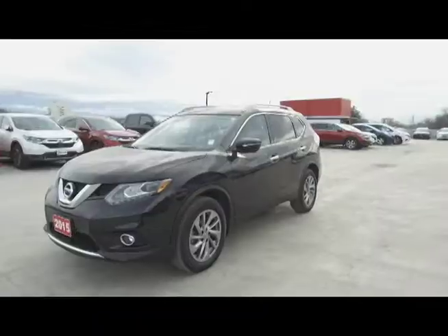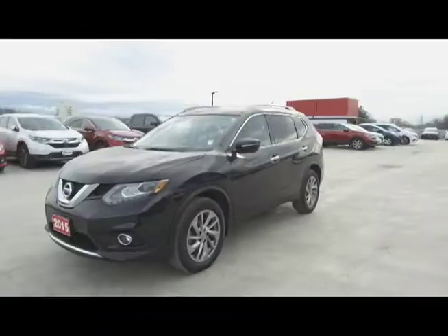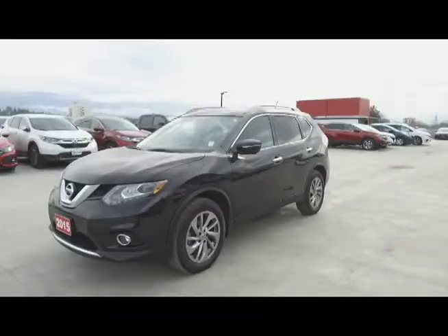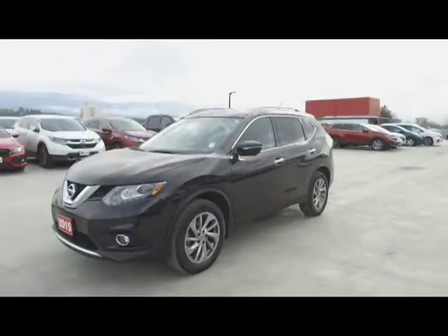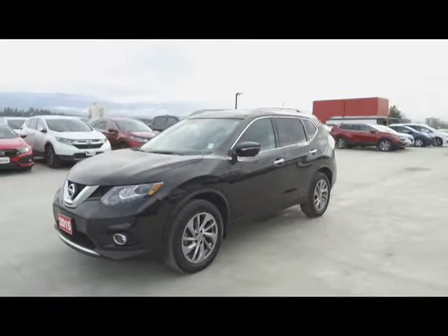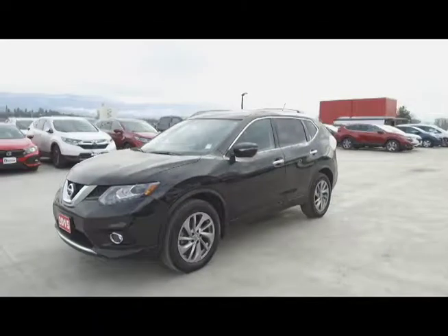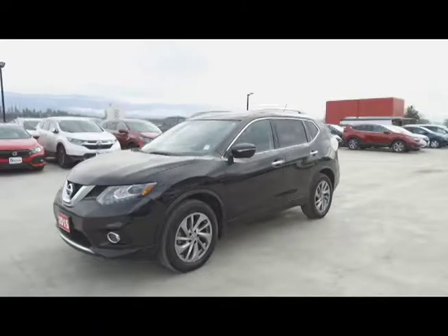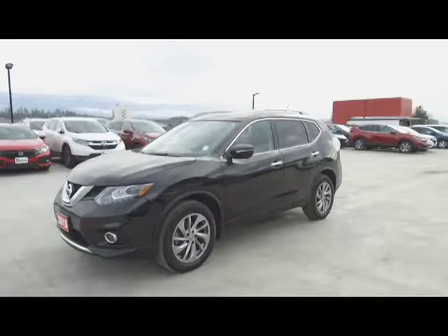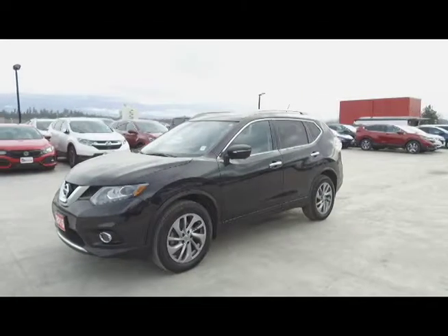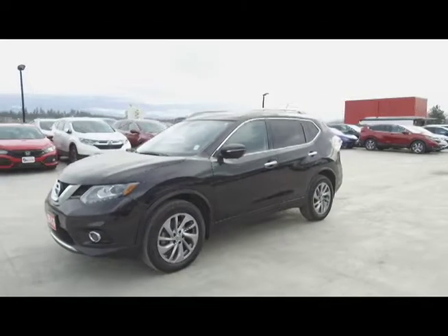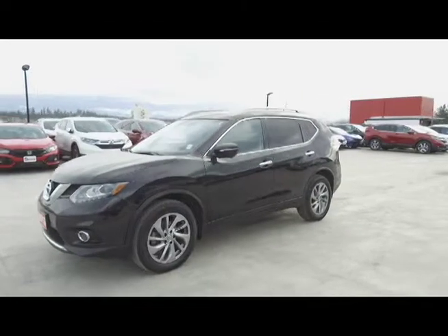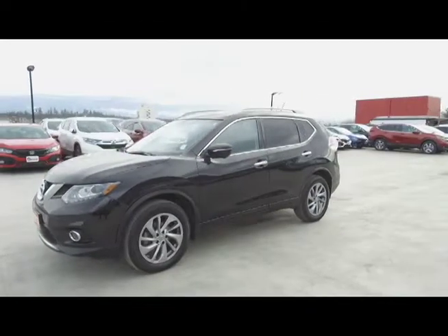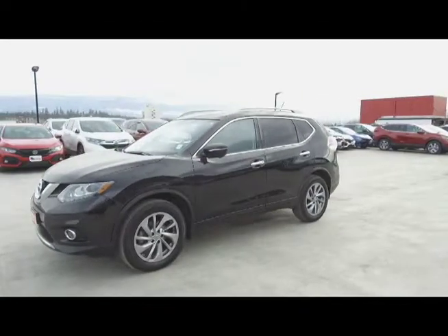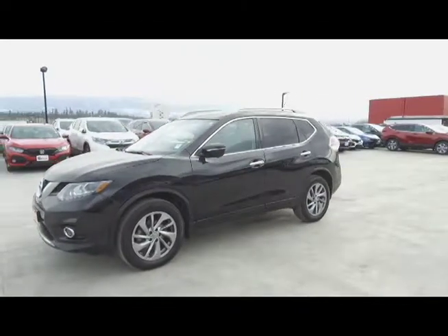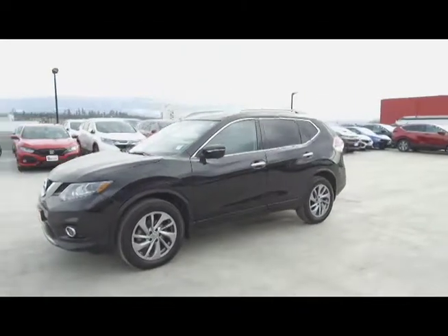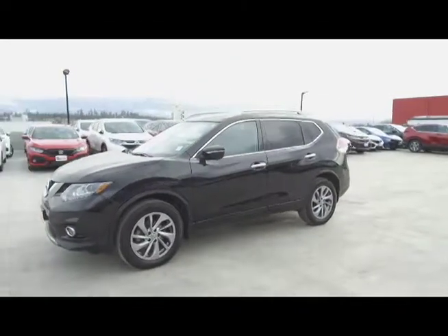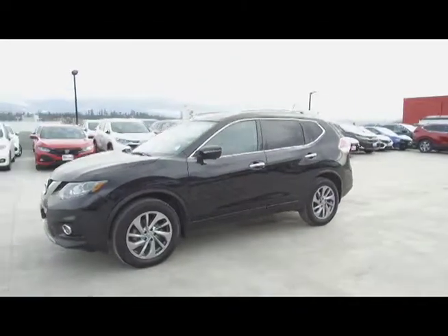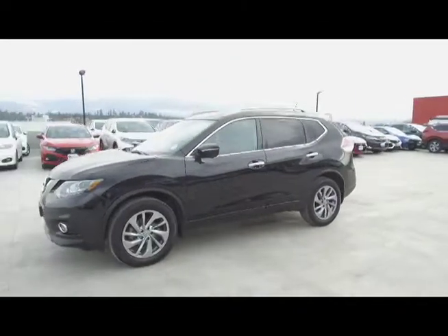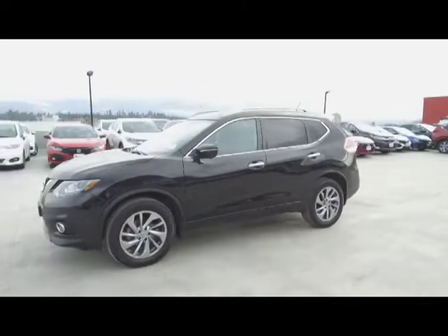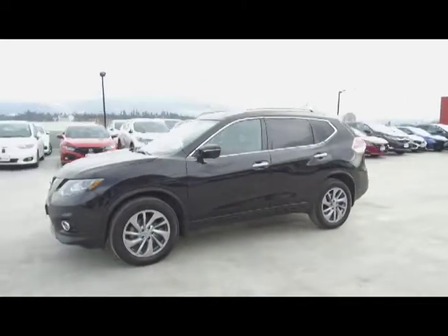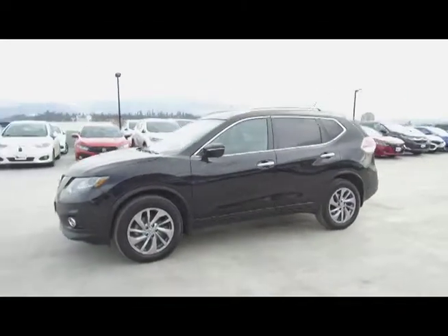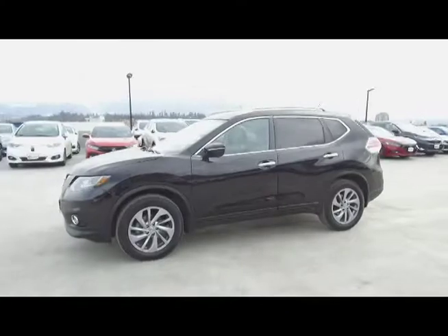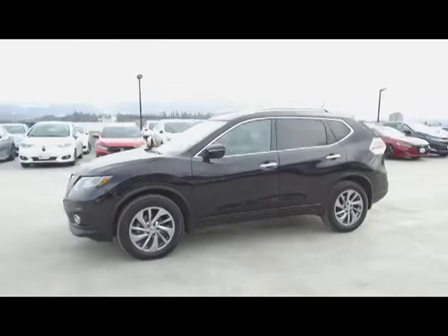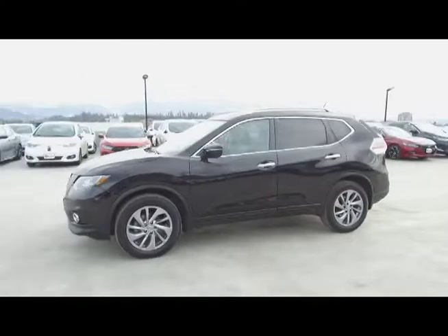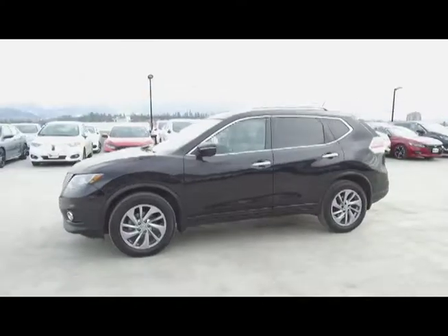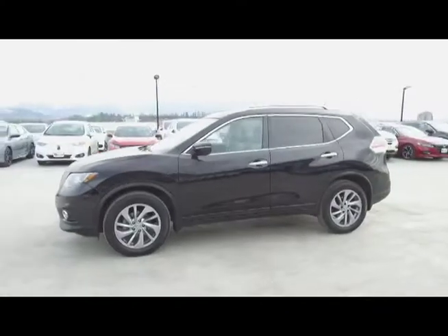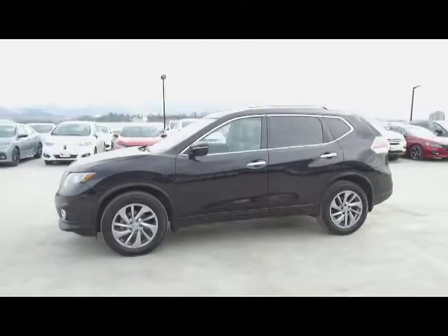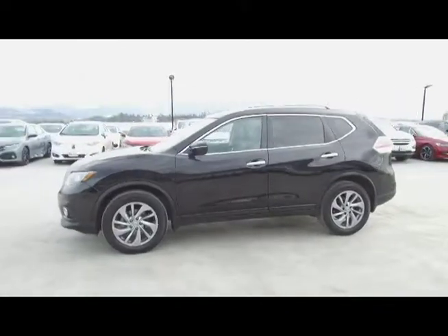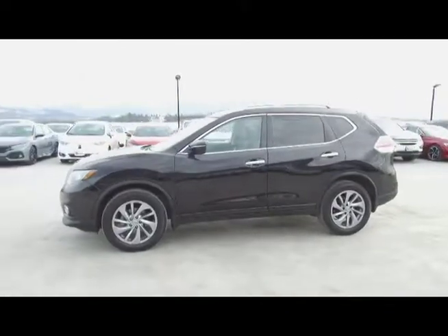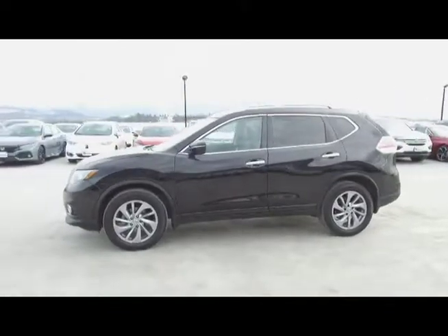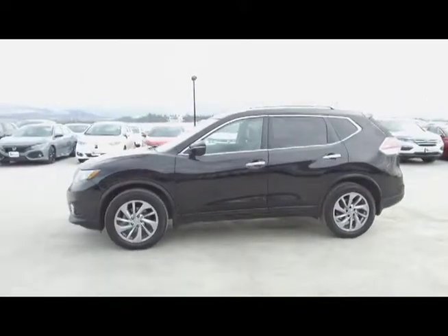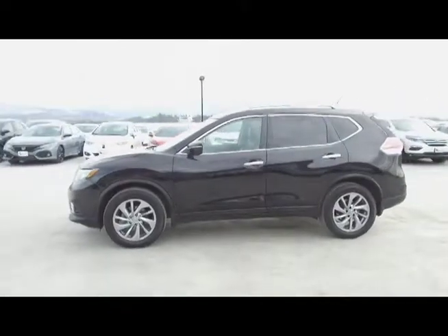This Rogue is a BC vehicle, was driven by non-smokers, and comes with extra keys and remotes and fog lights.